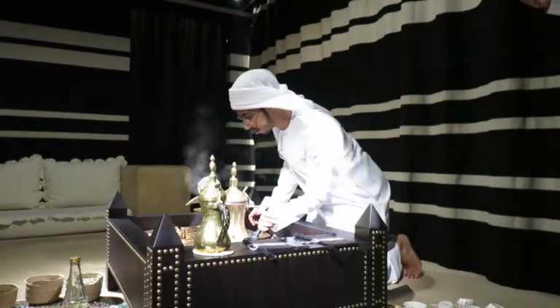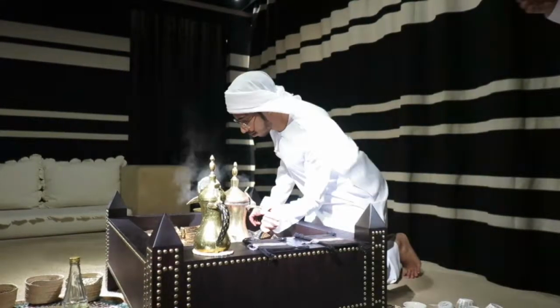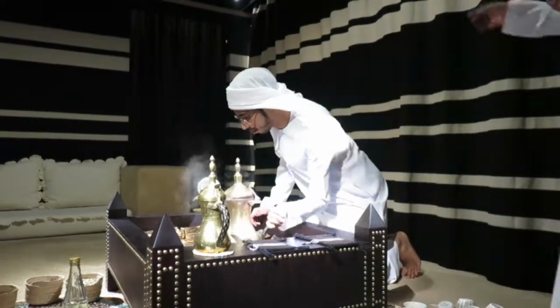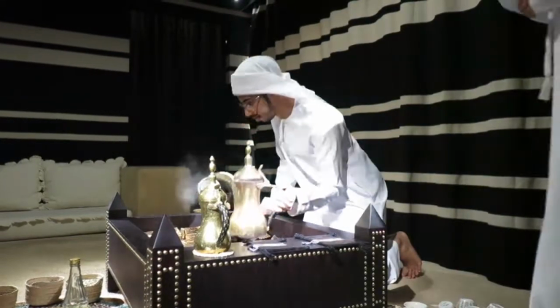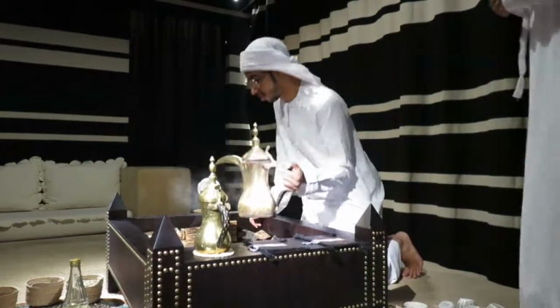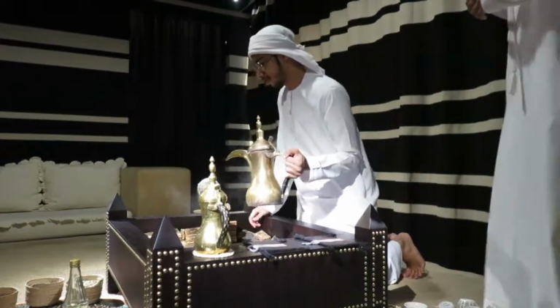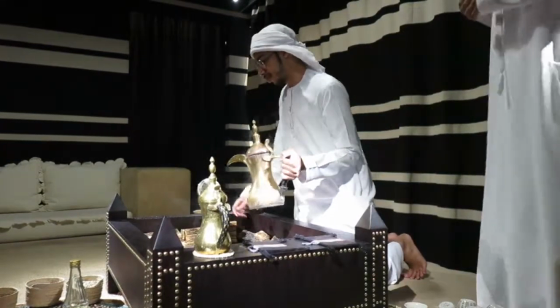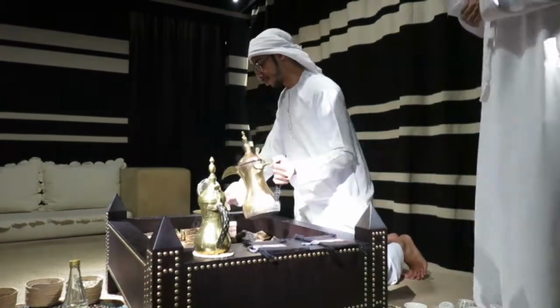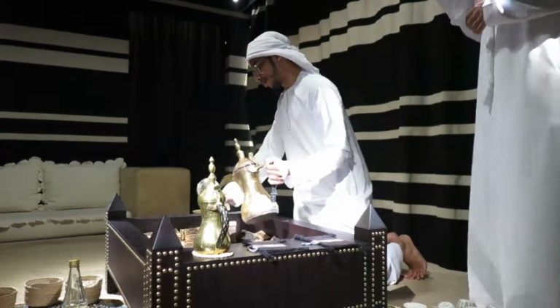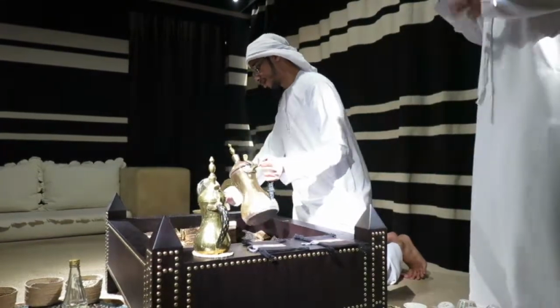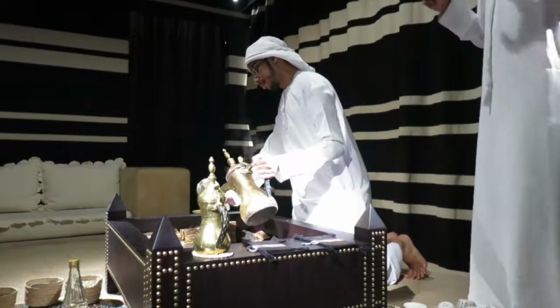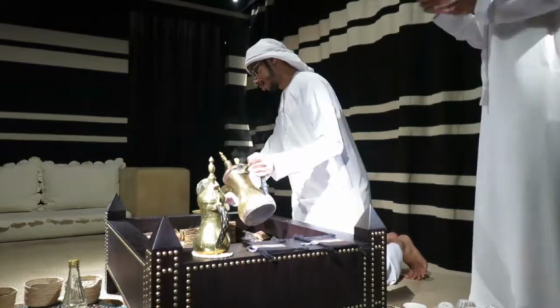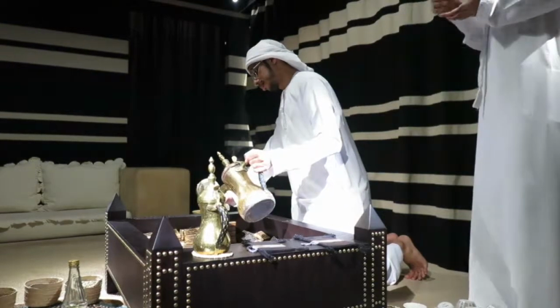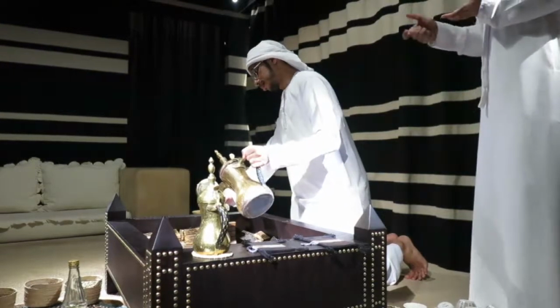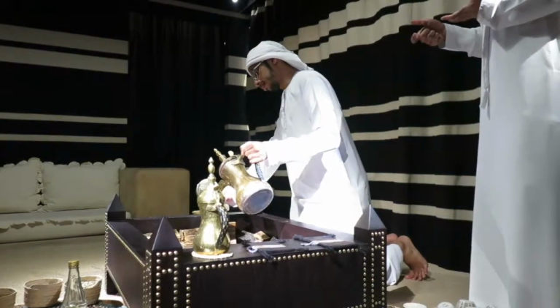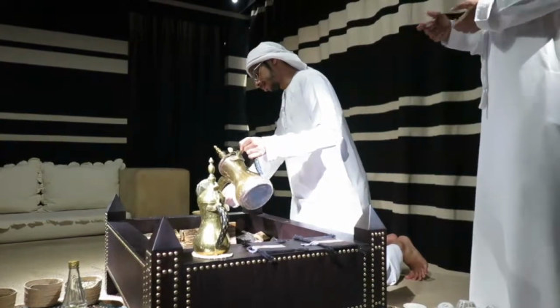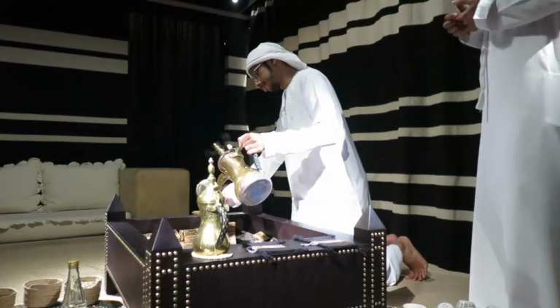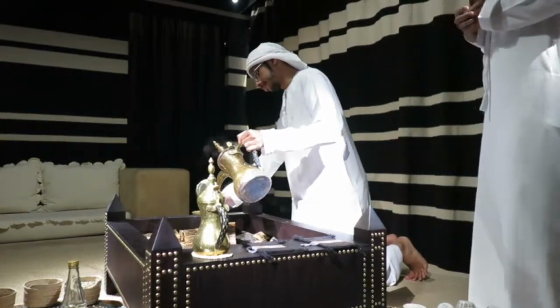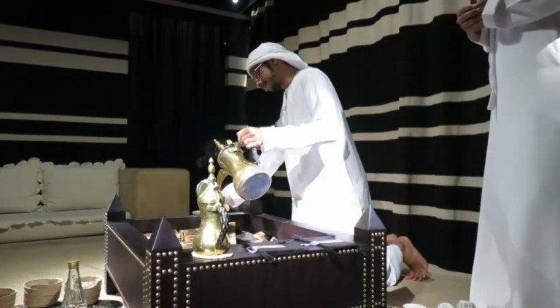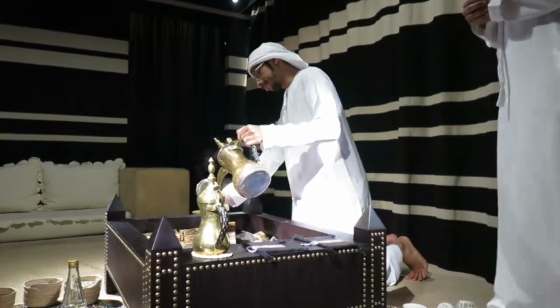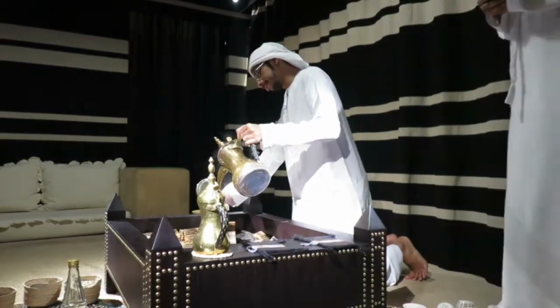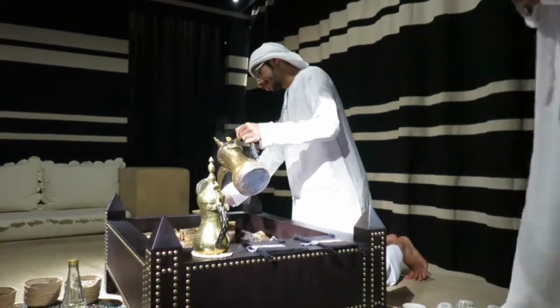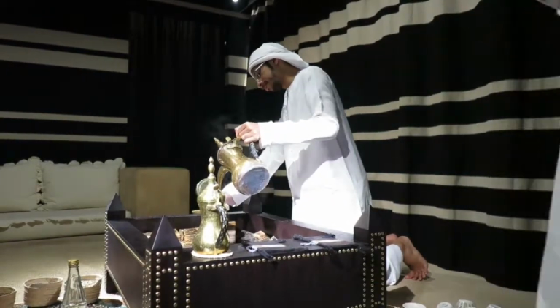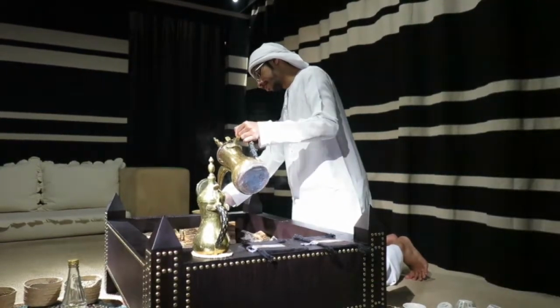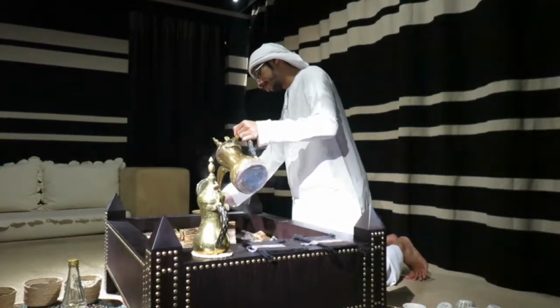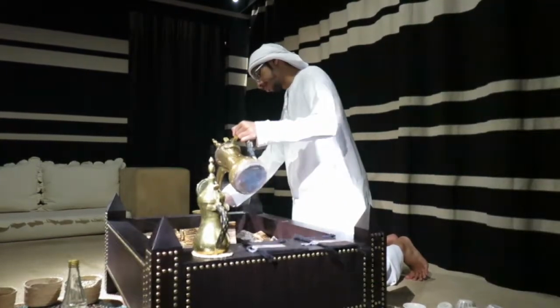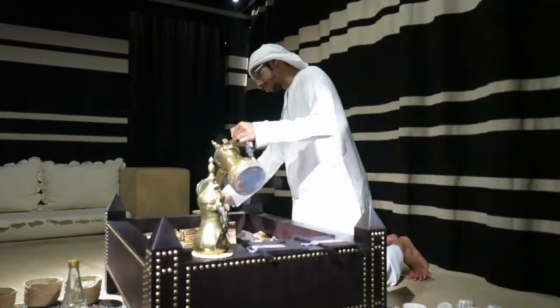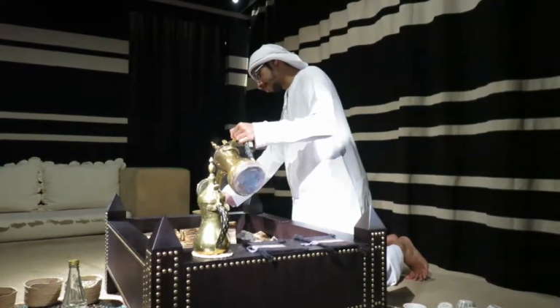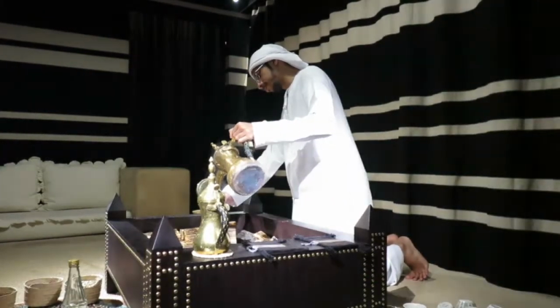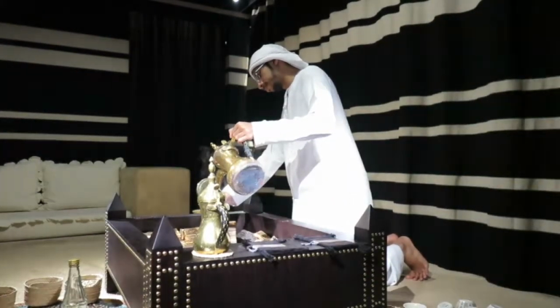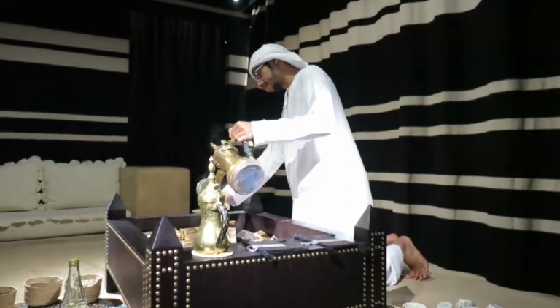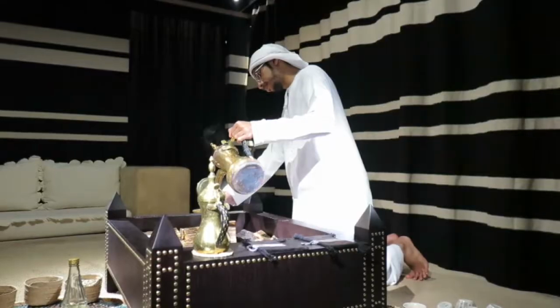As you saw, Sanal Gahwa used the finjan to measure the coffee that he would use. We use the finjan as a measurement tool.